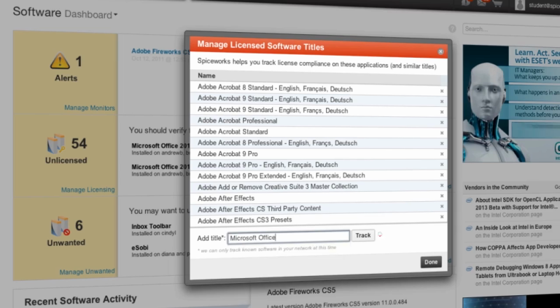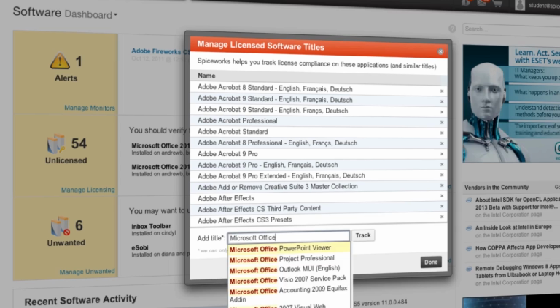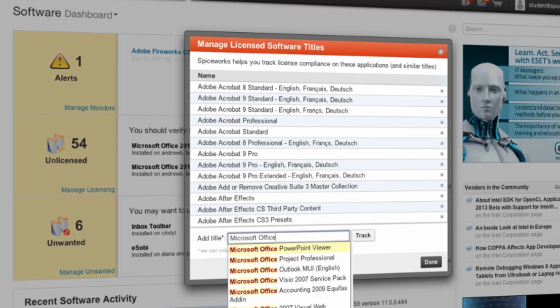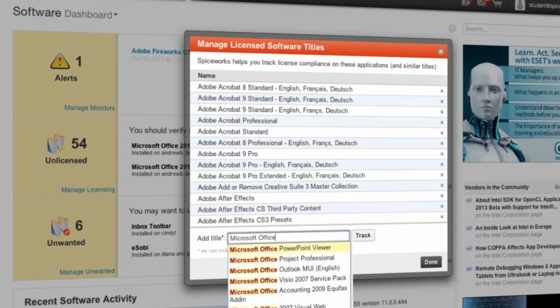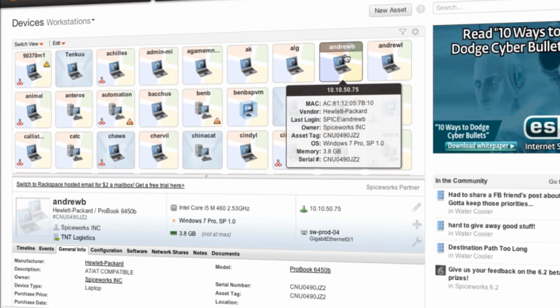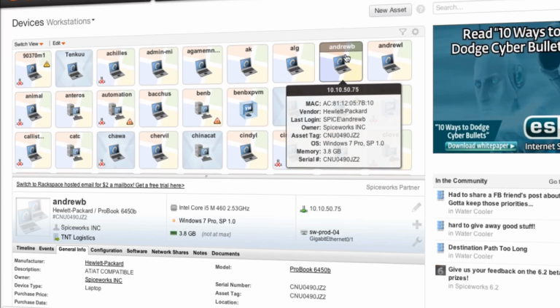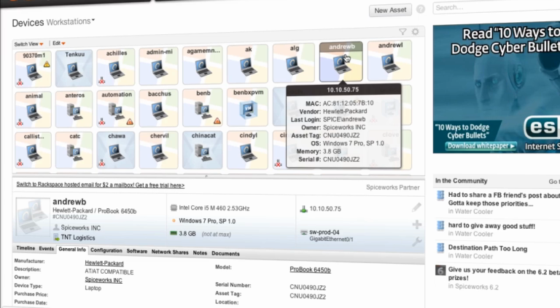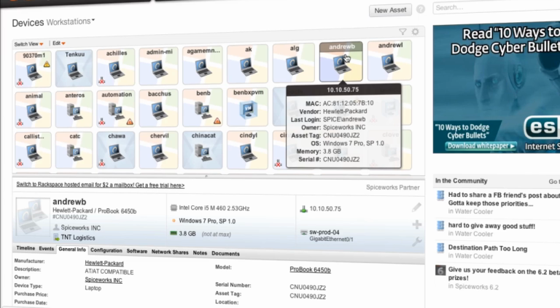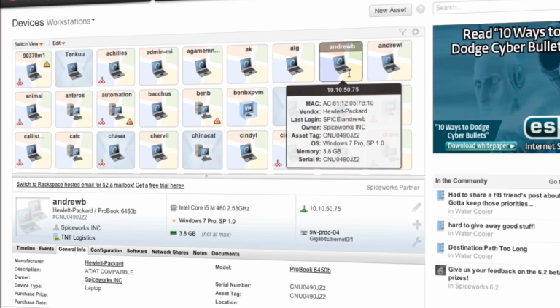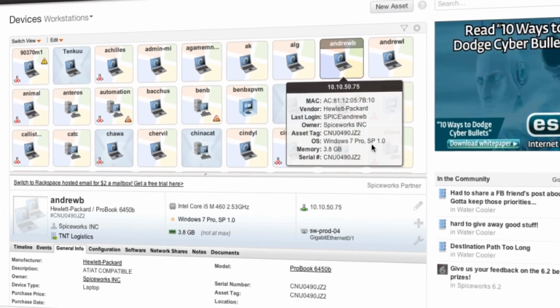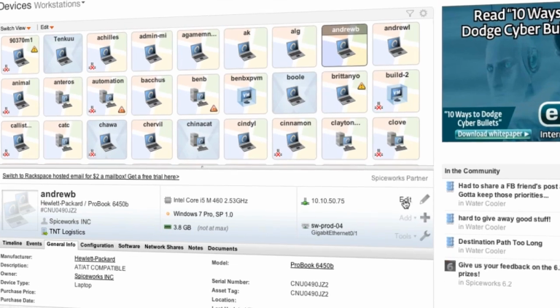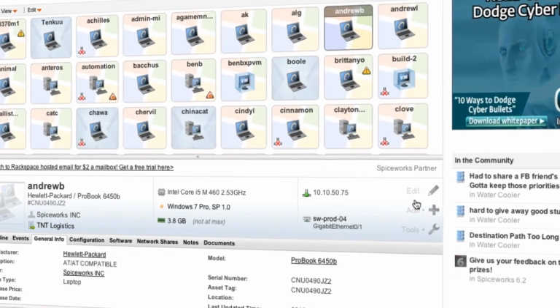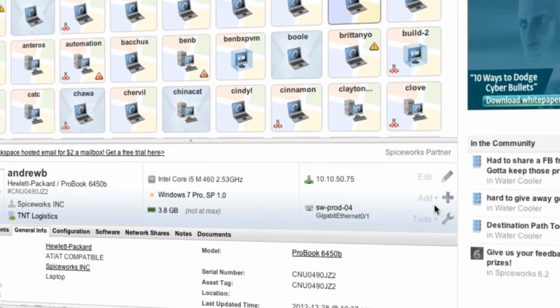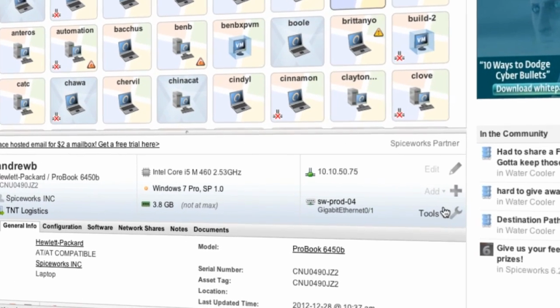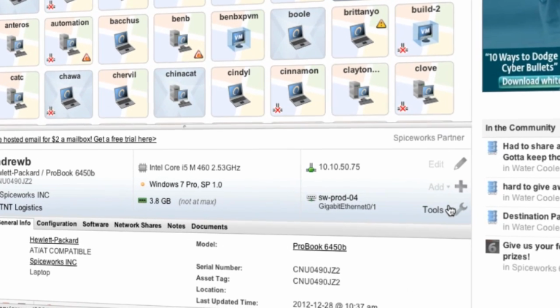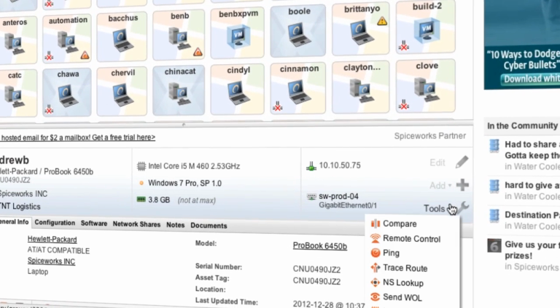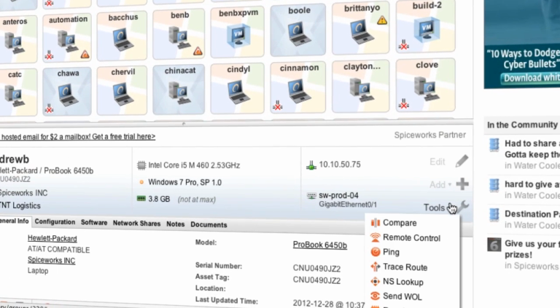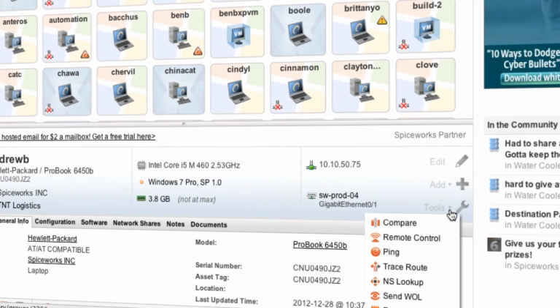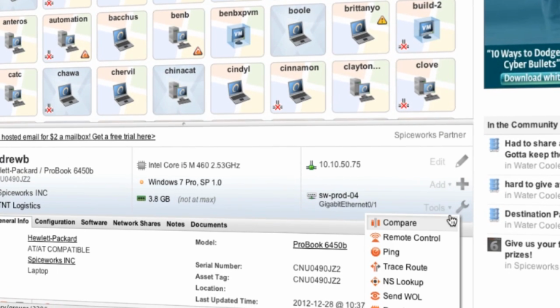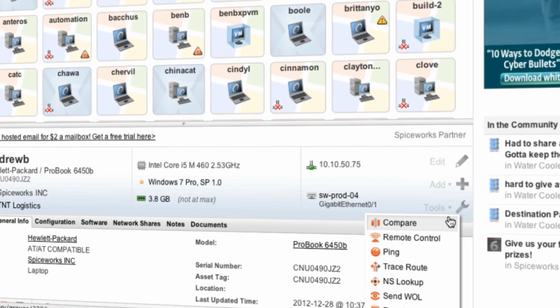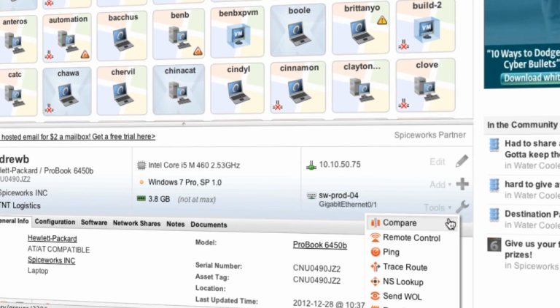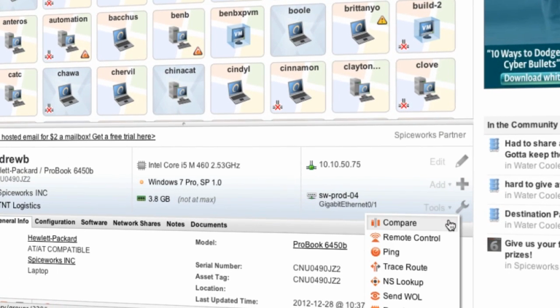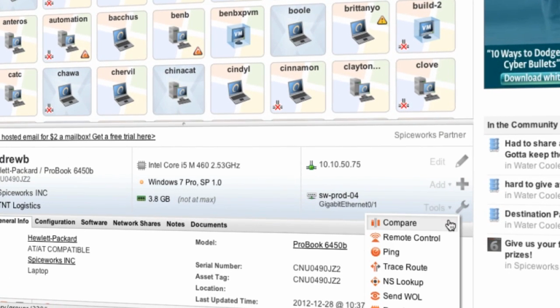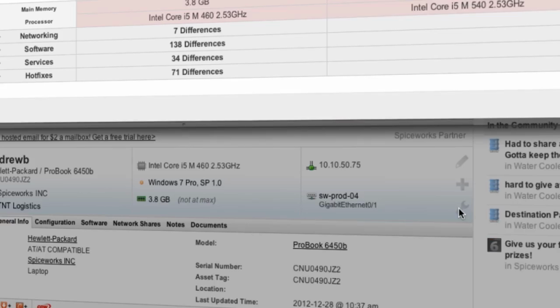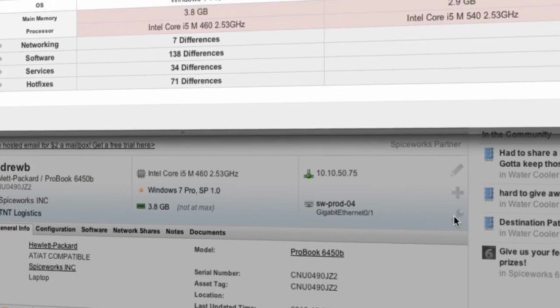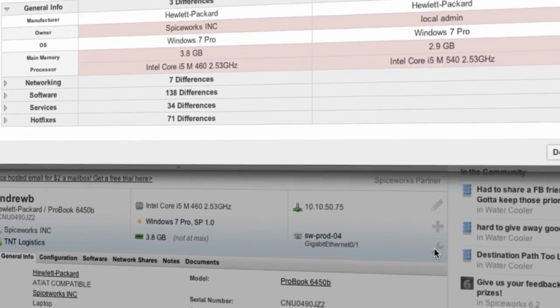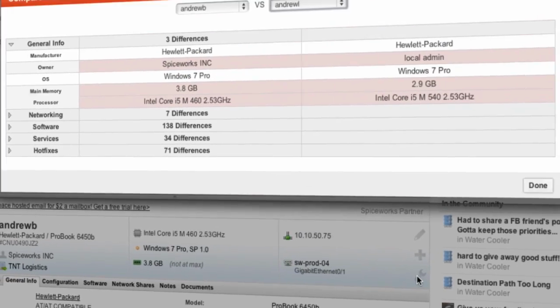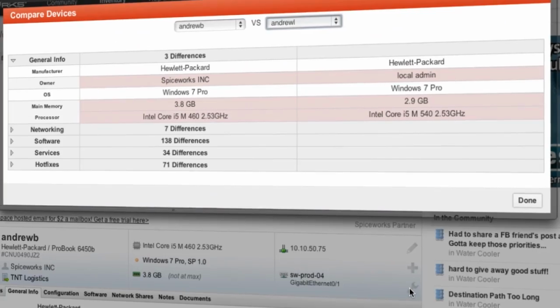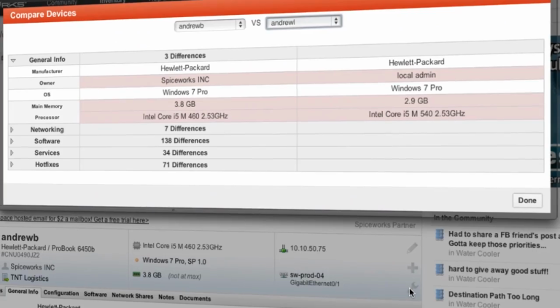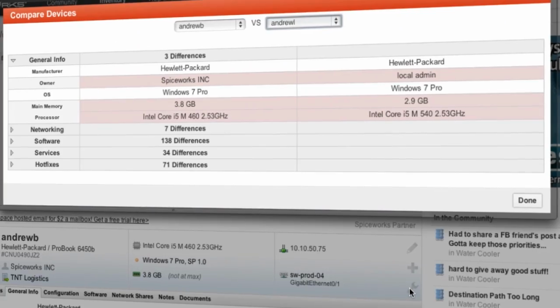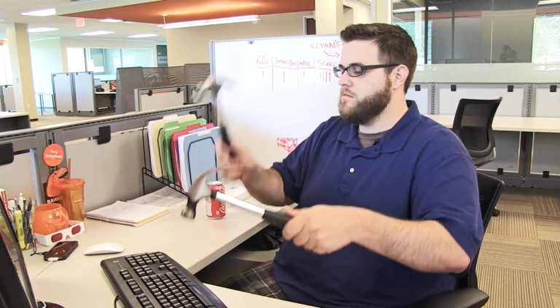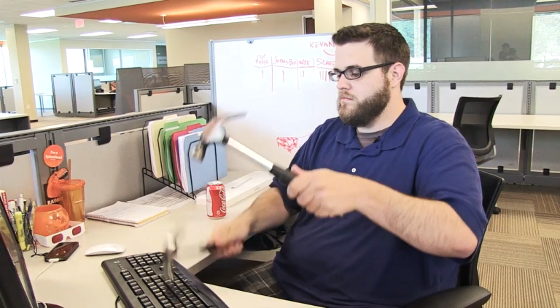Need to troubleshoot? The Spiceworks Compare tool gives you a side-by-side view of devices that will help you tackle those tough issues.